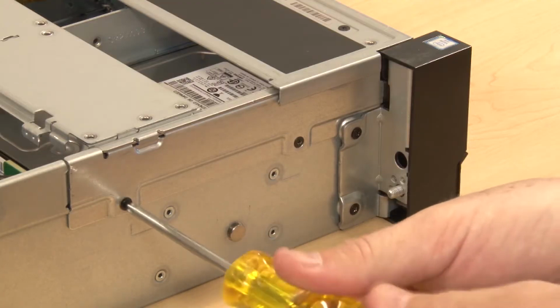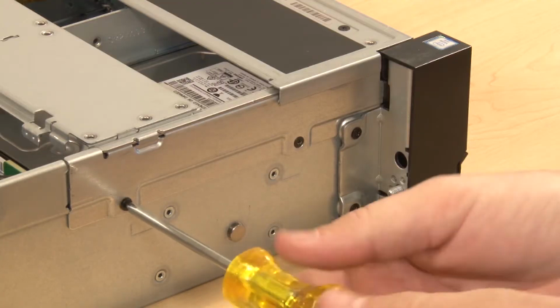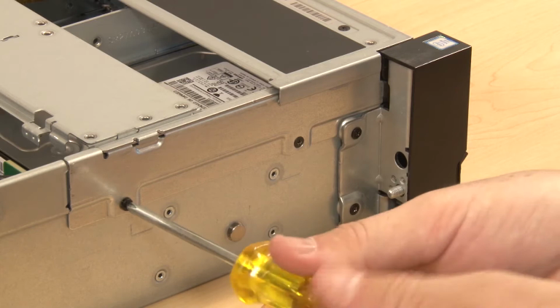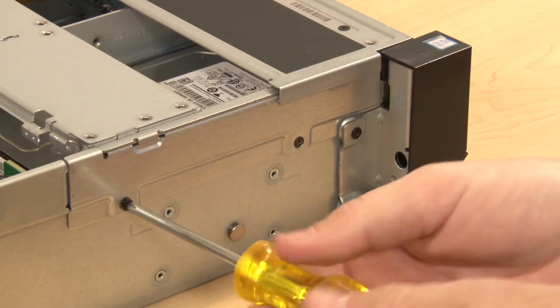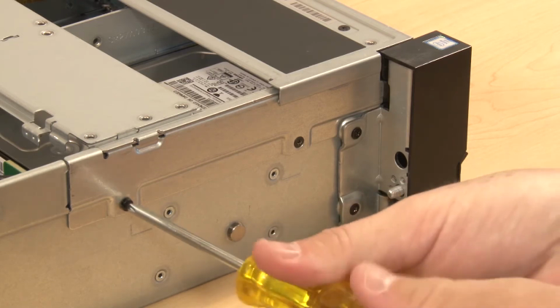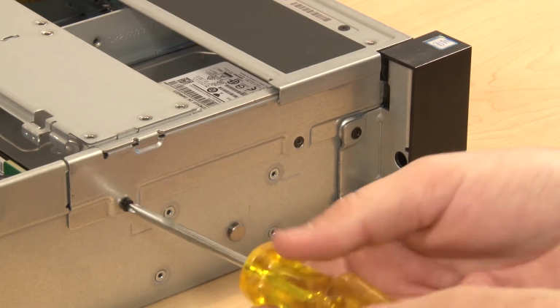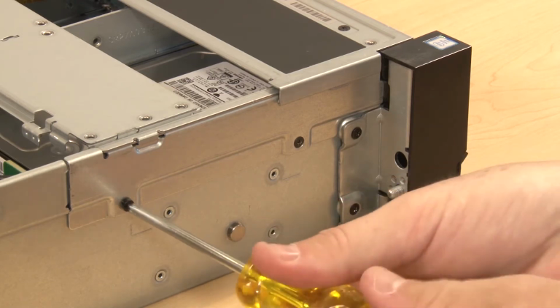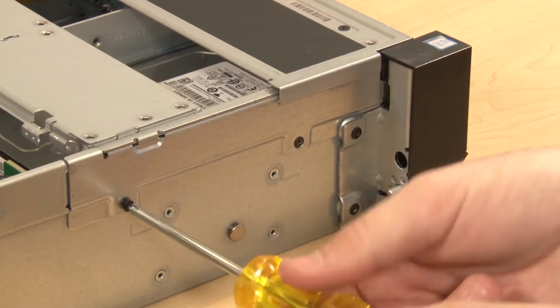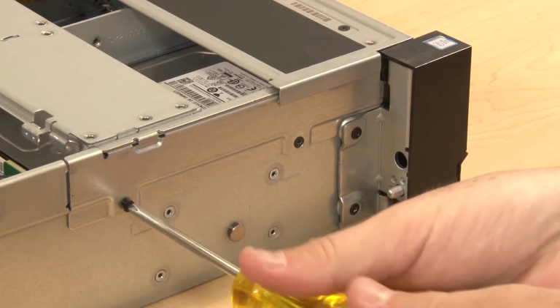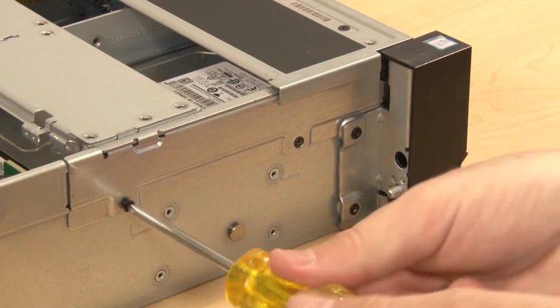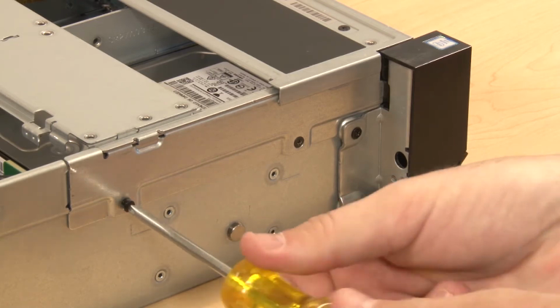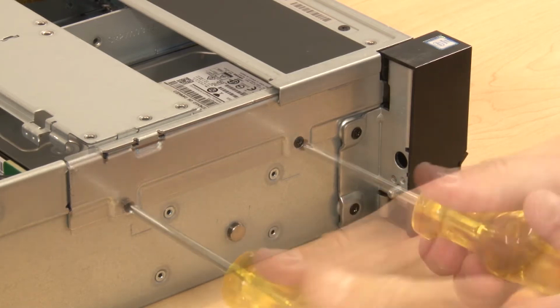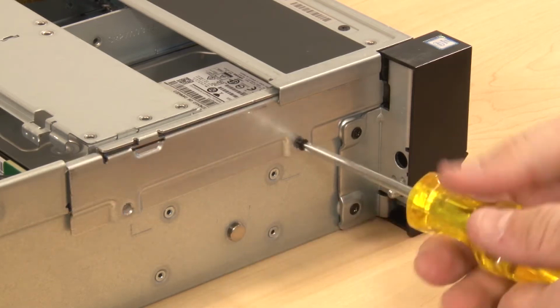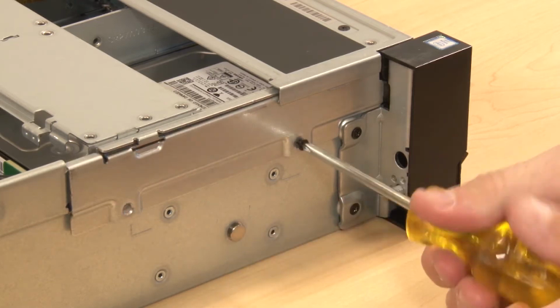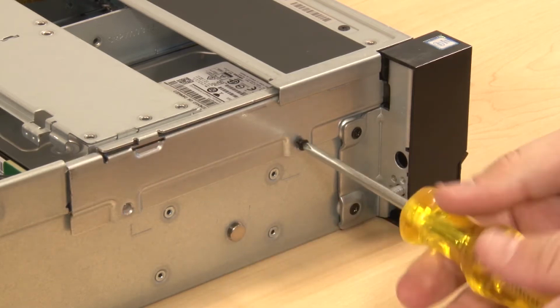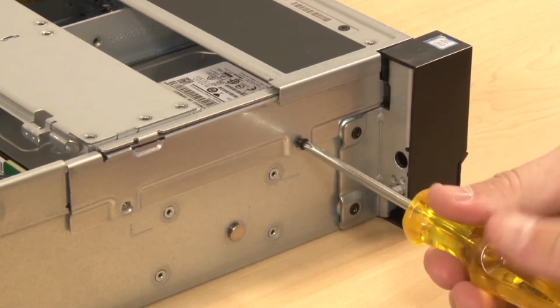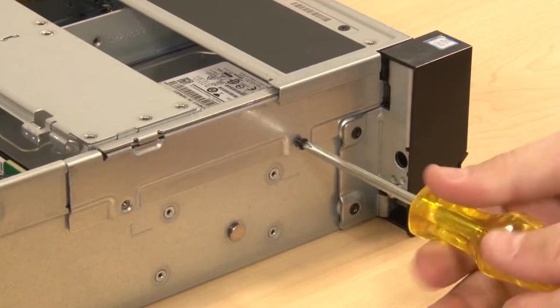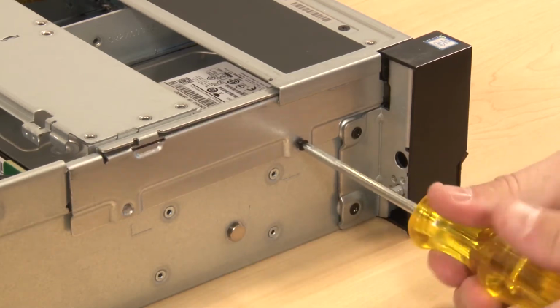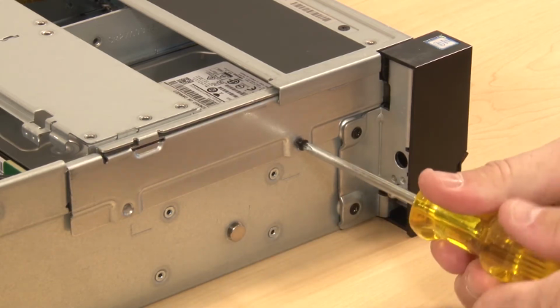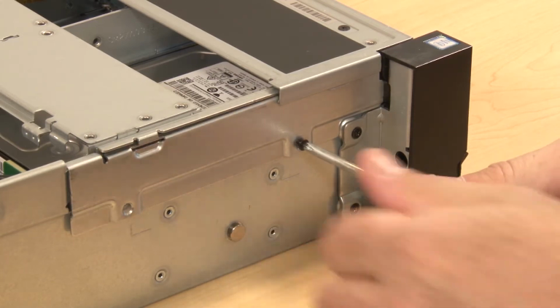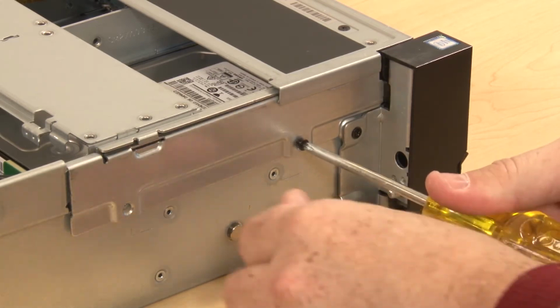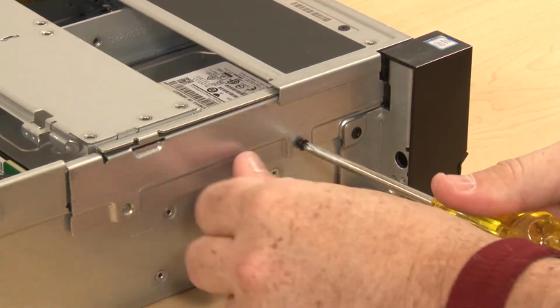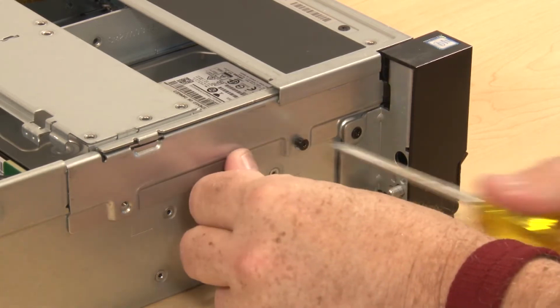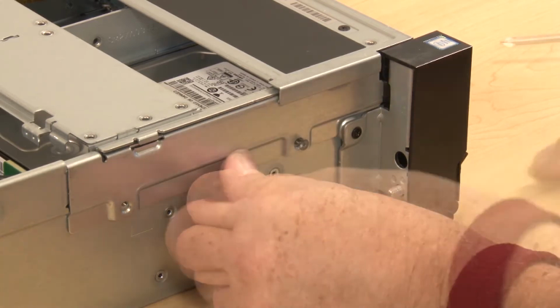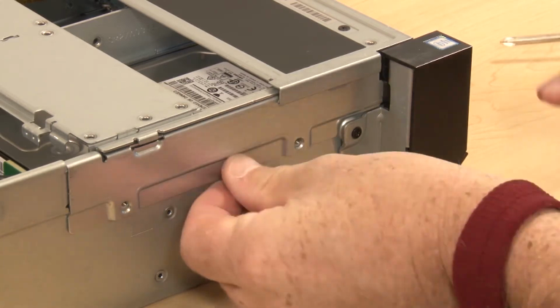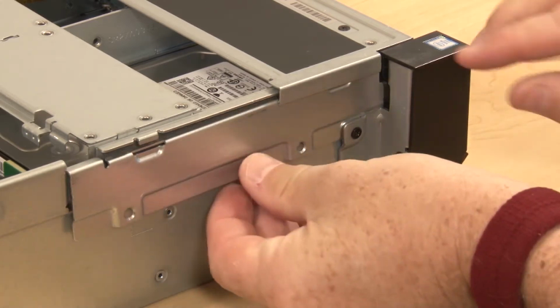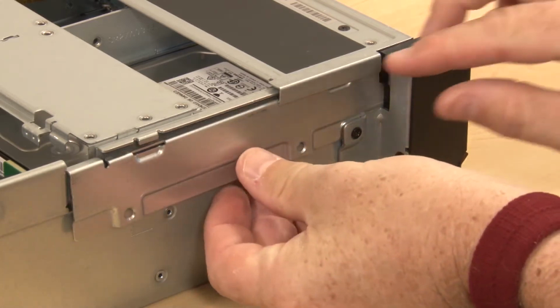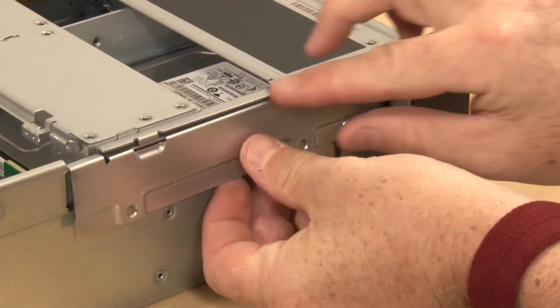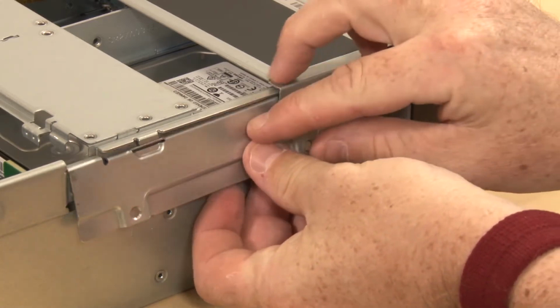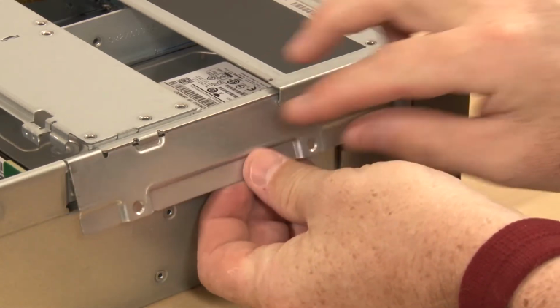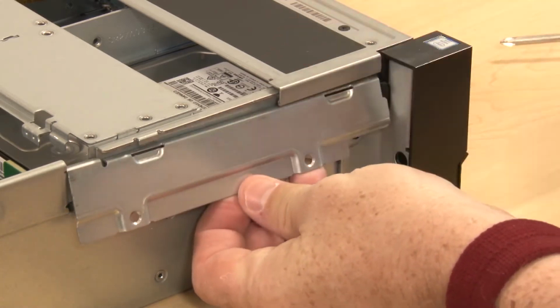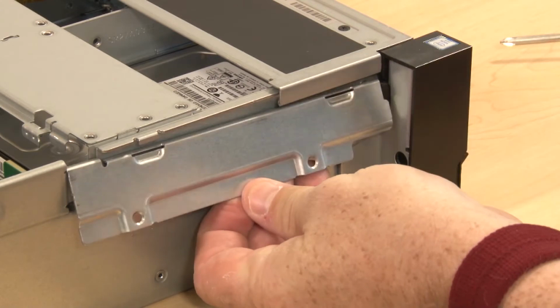Remove two screws that secure the cable retainer on the side of the server, and then remove the cable retainer from the chassis.